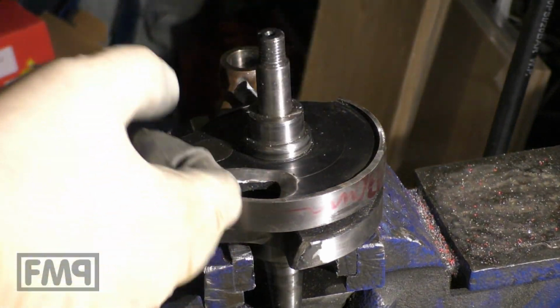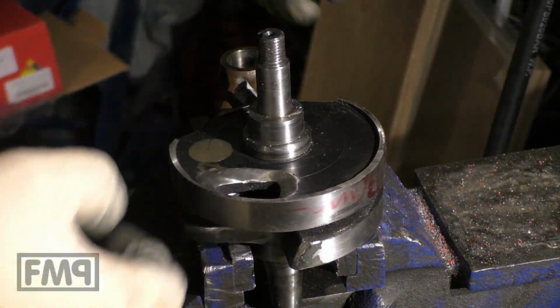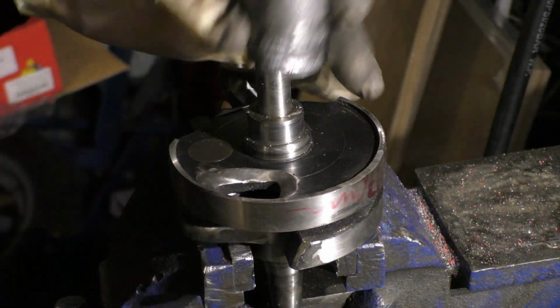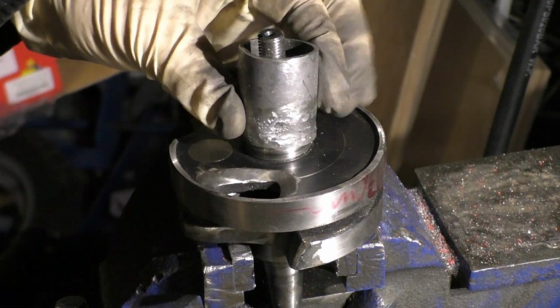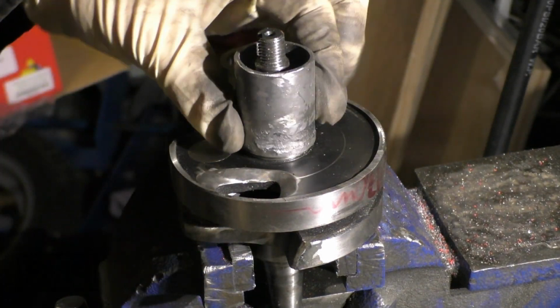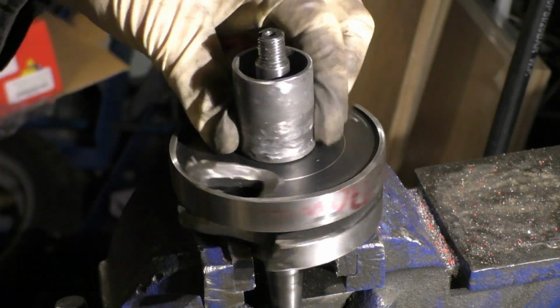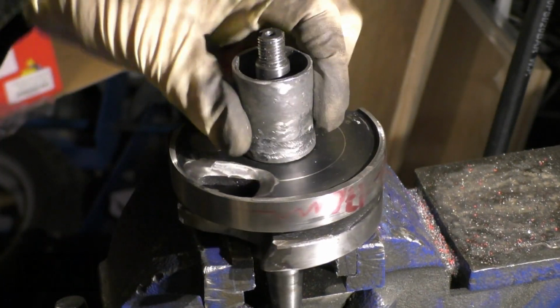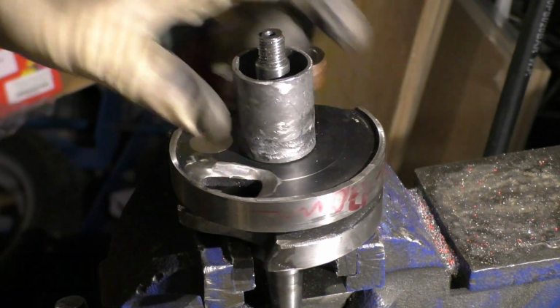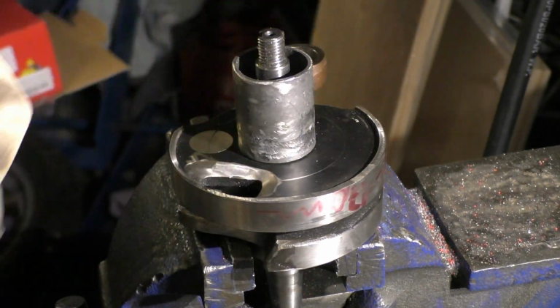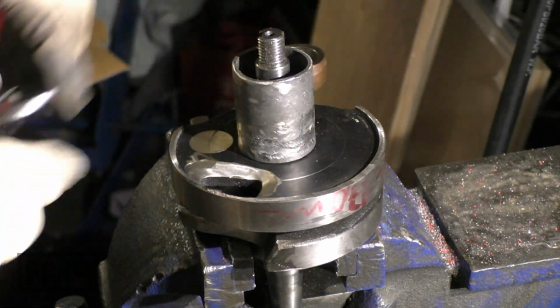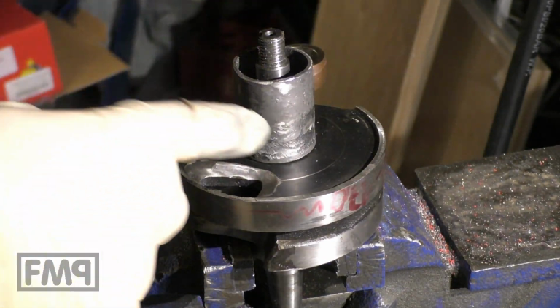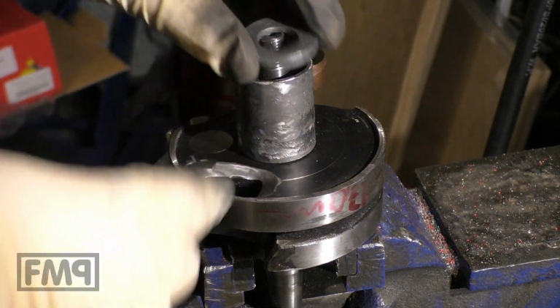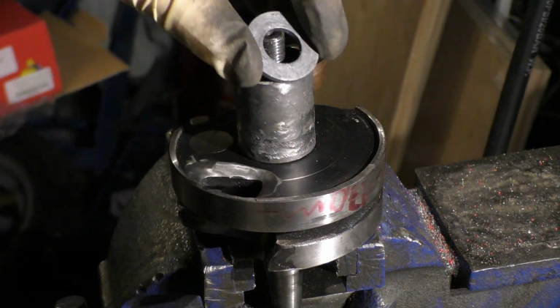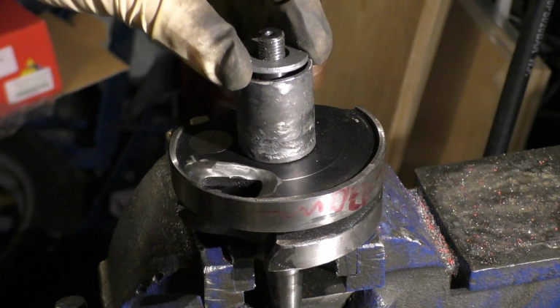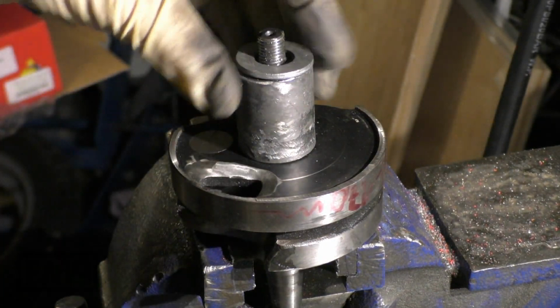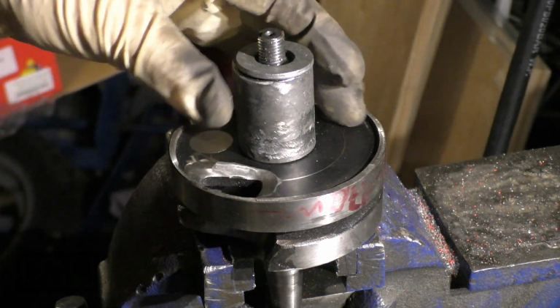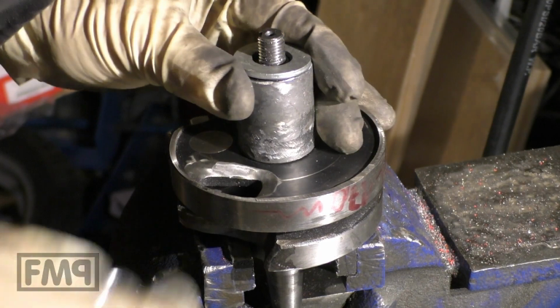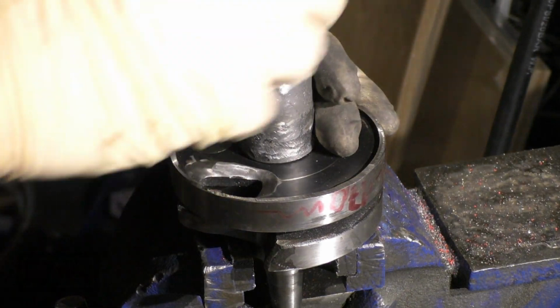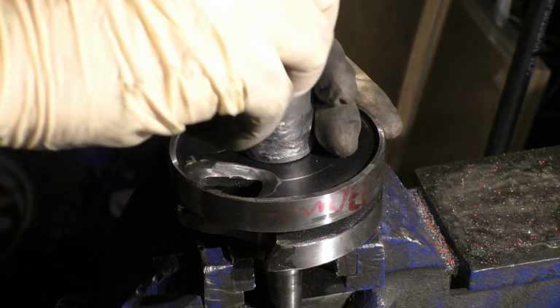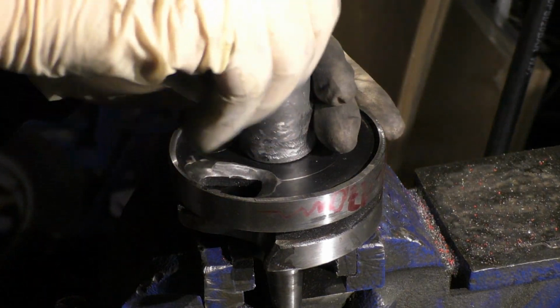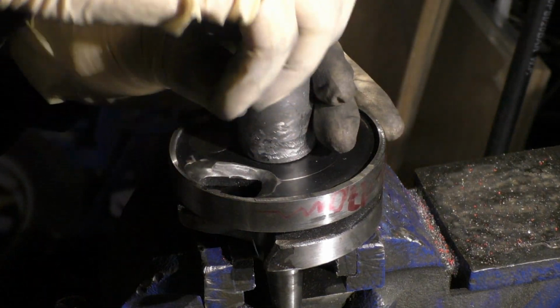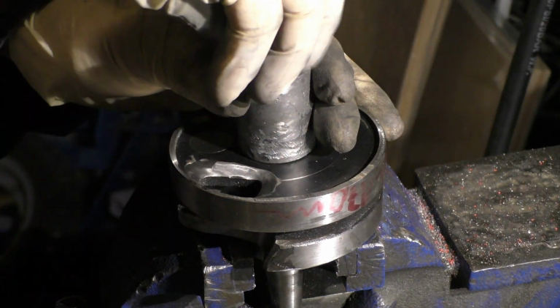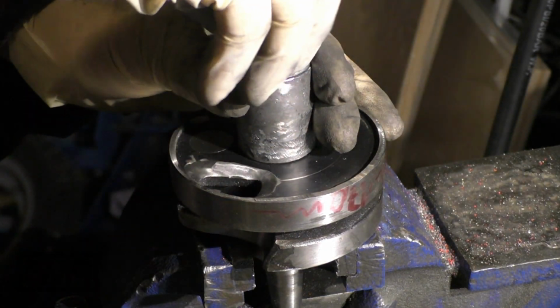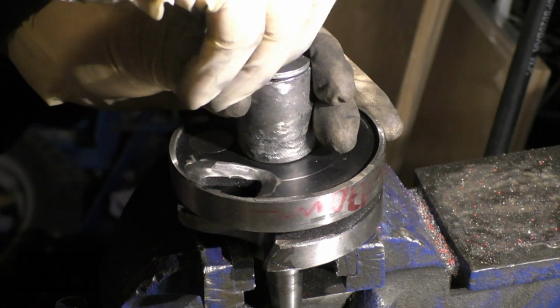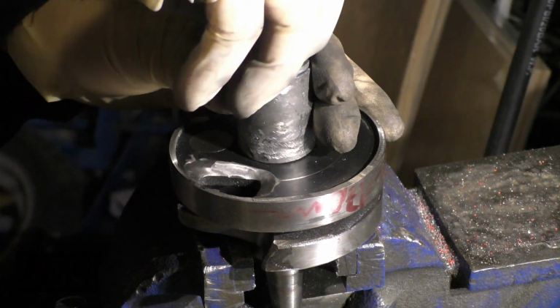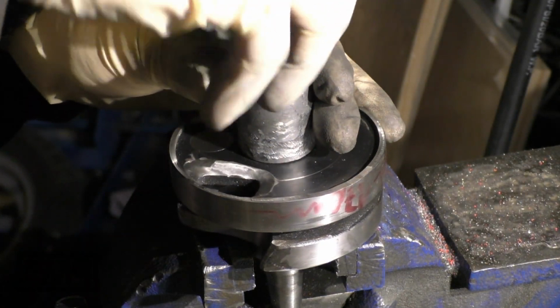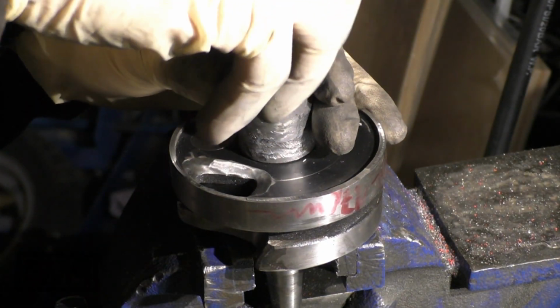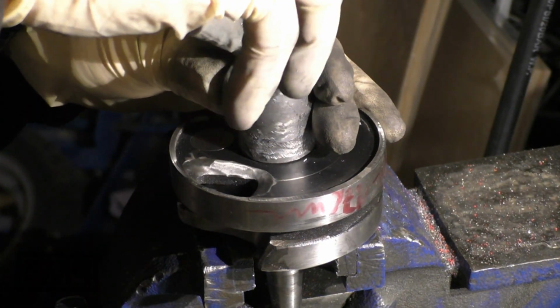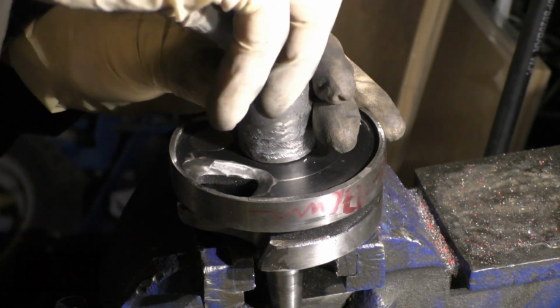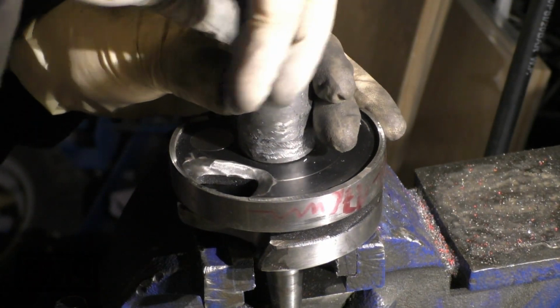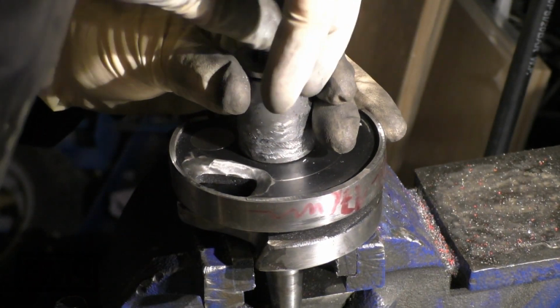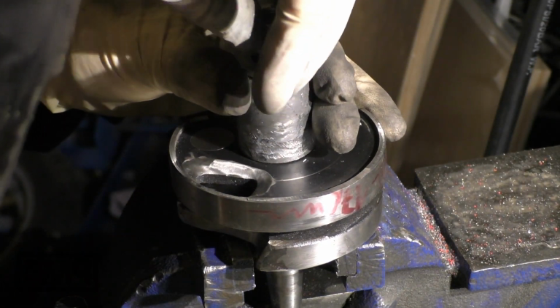First, please protect the crankshaft clutch side stamp before proceeding.